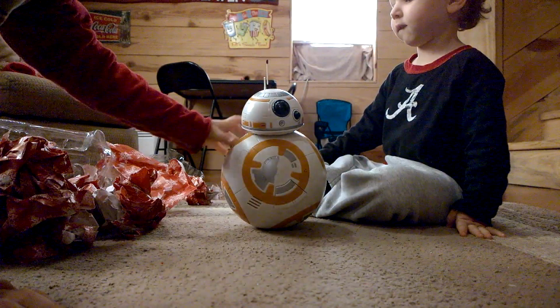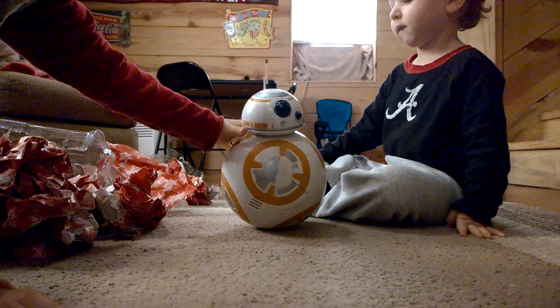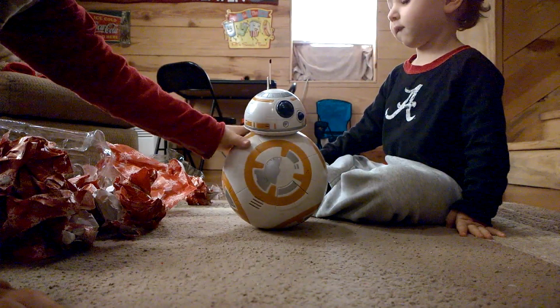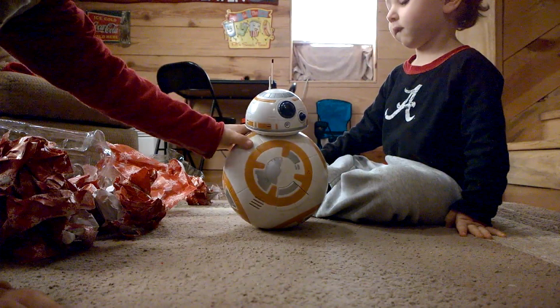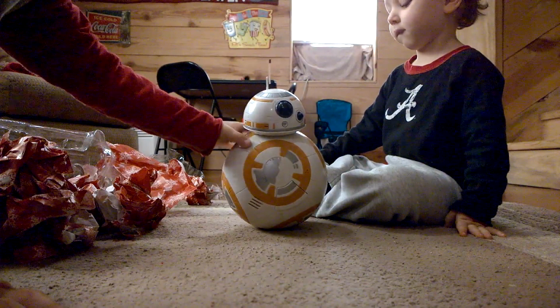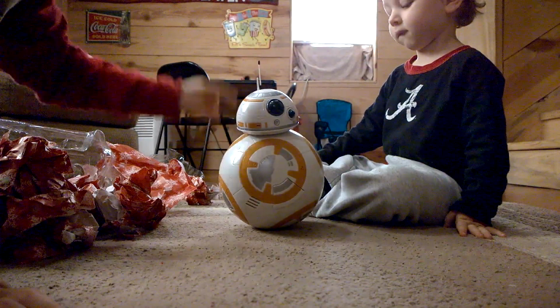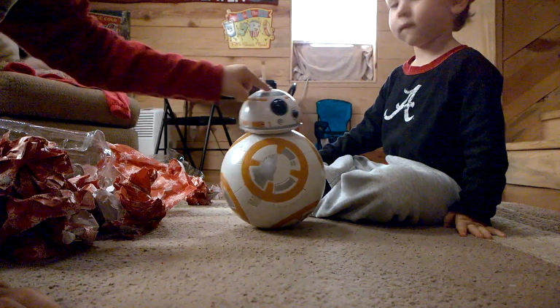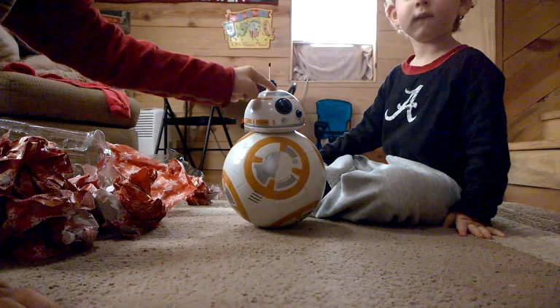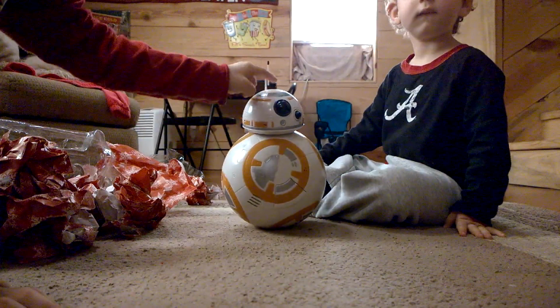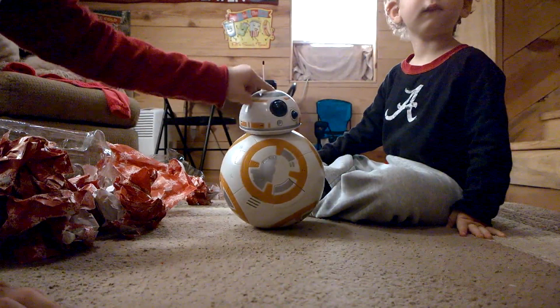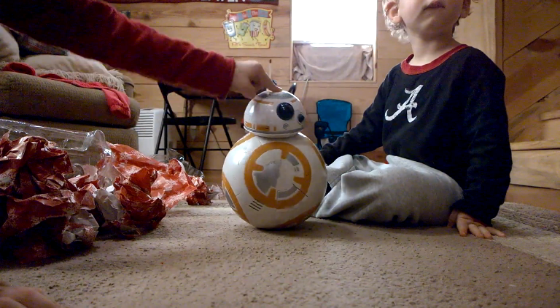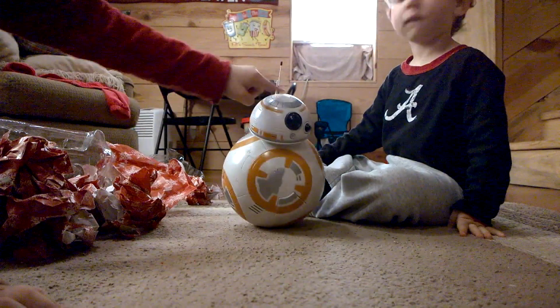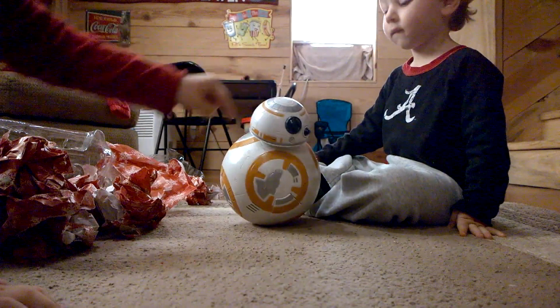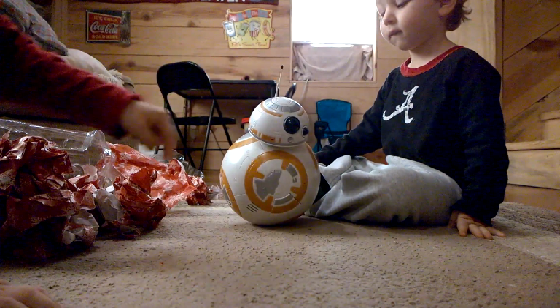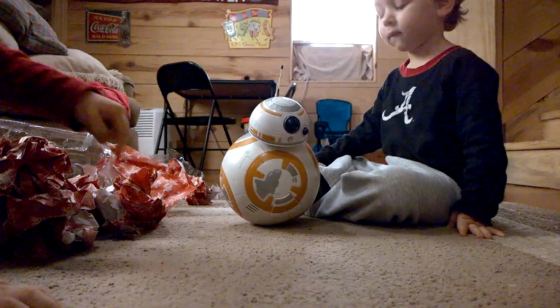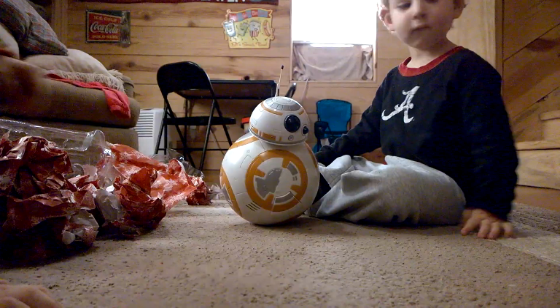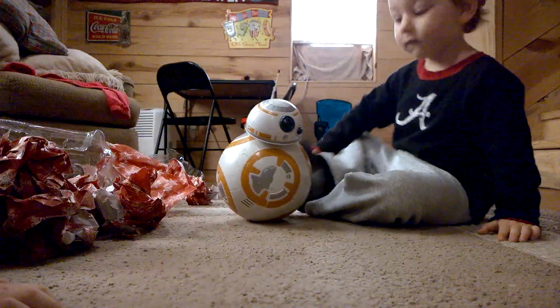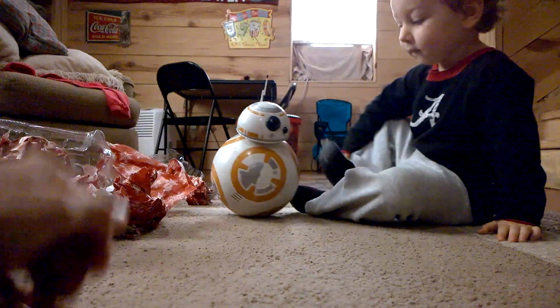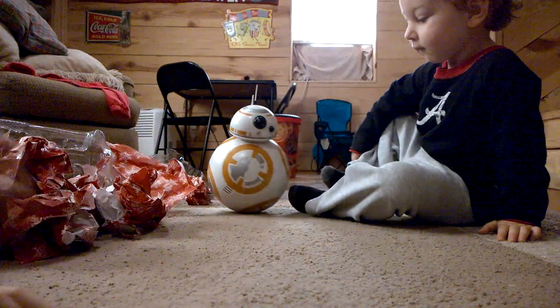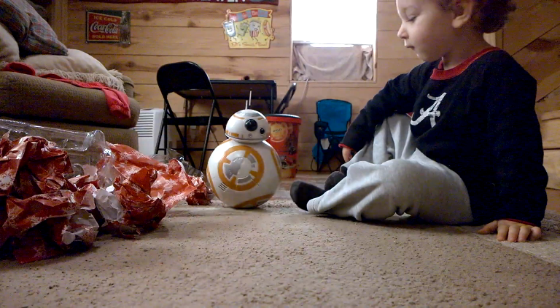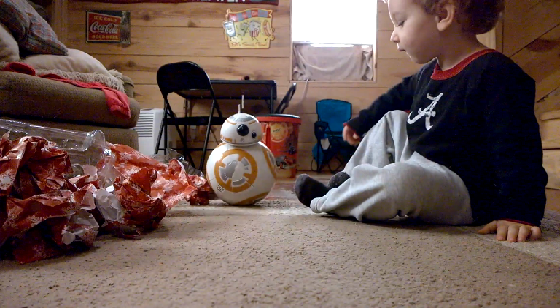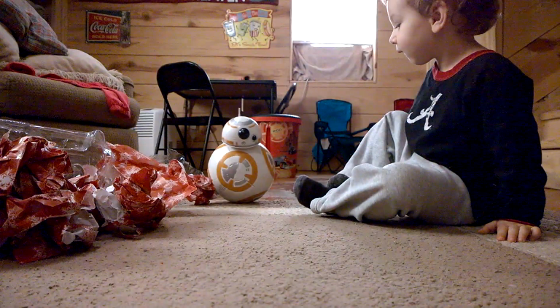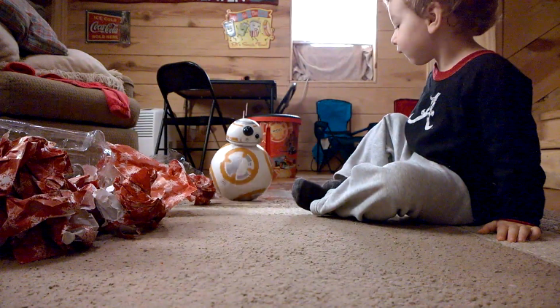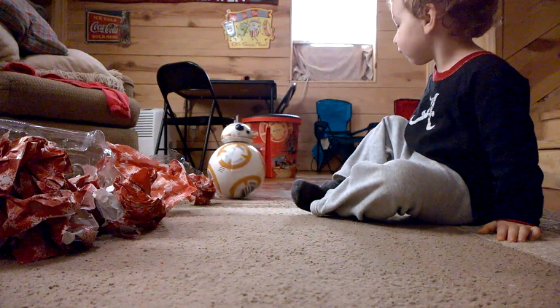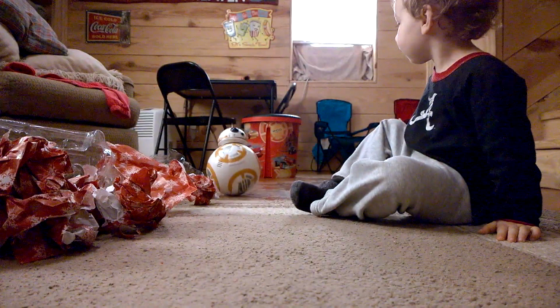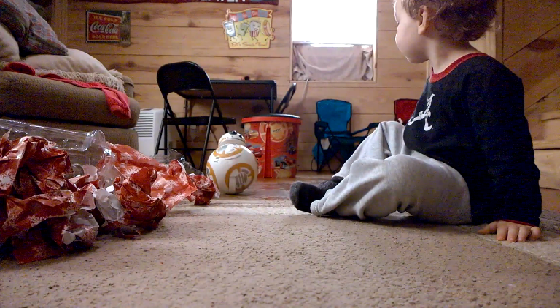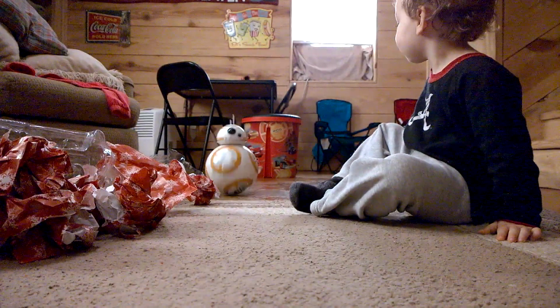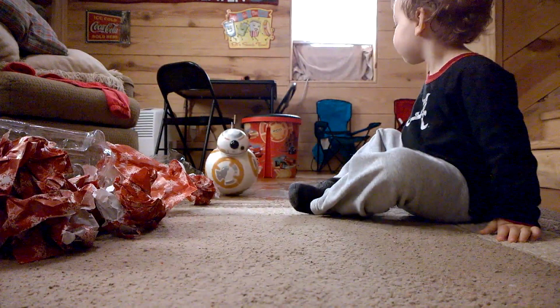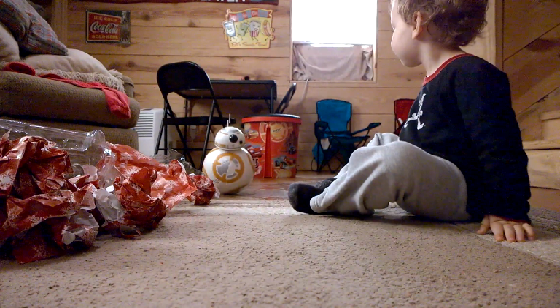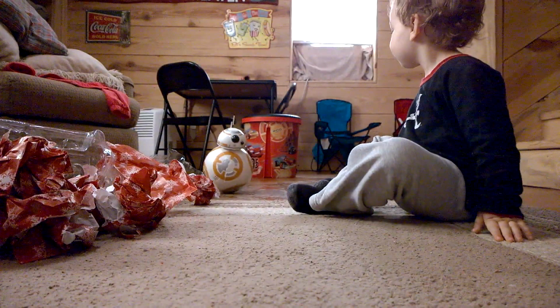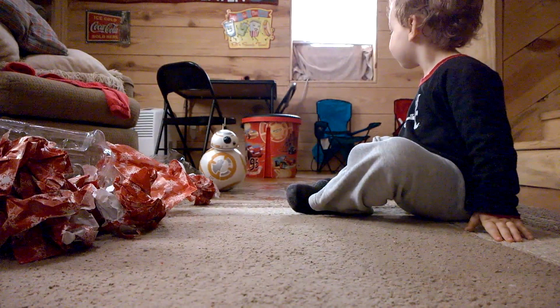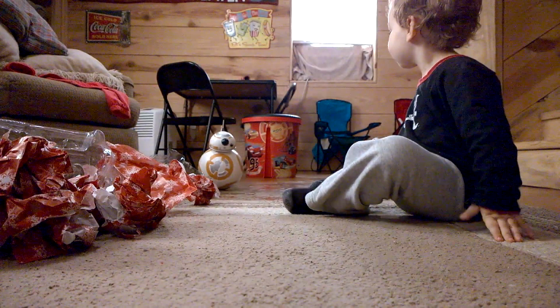There's the bag. Uh-oh, there goes BB-8!